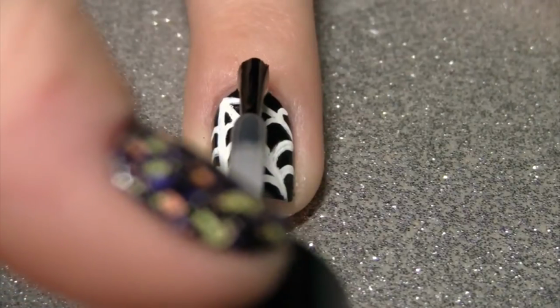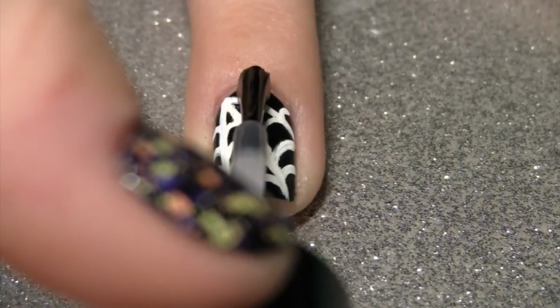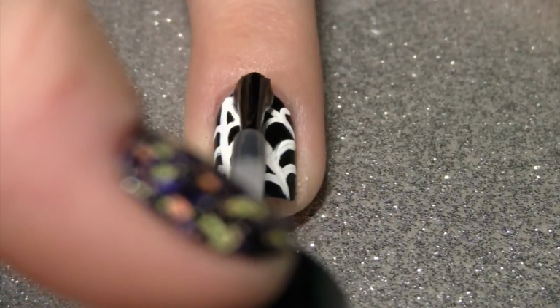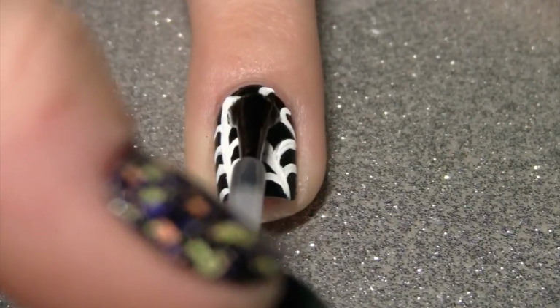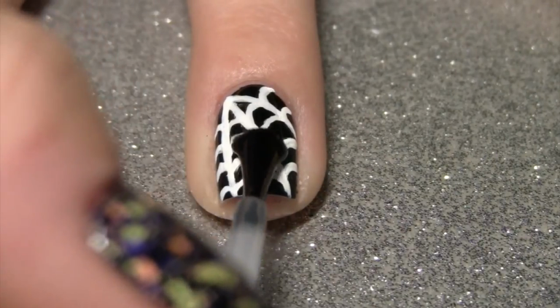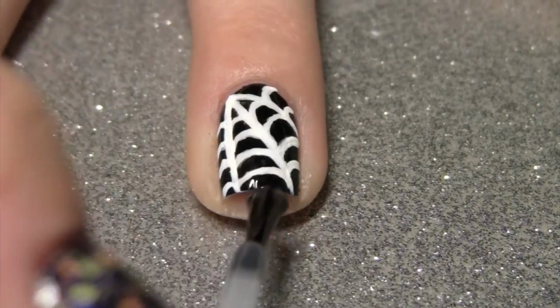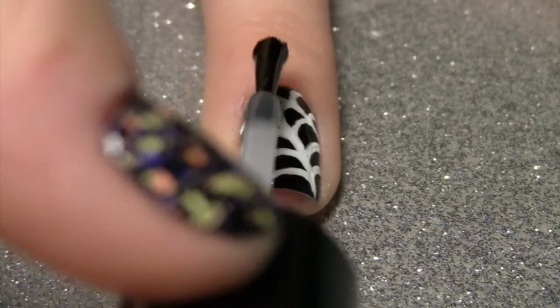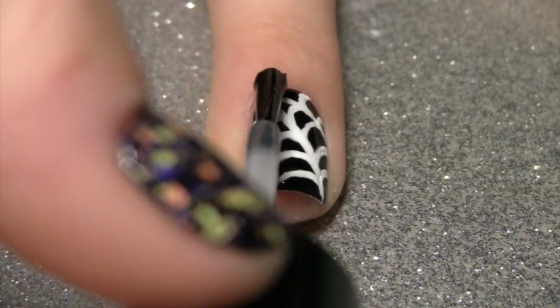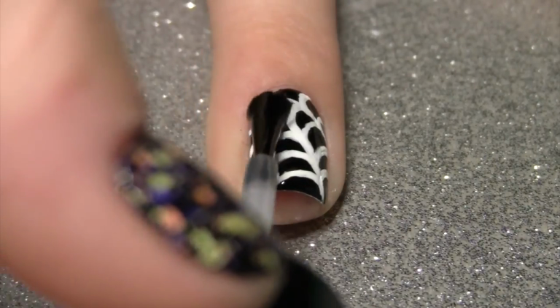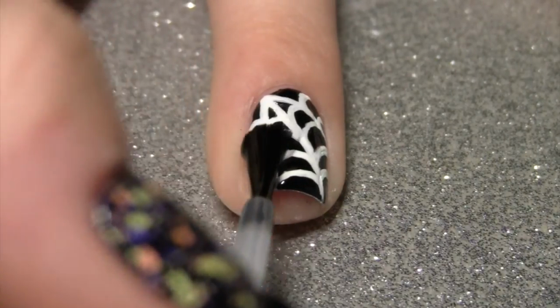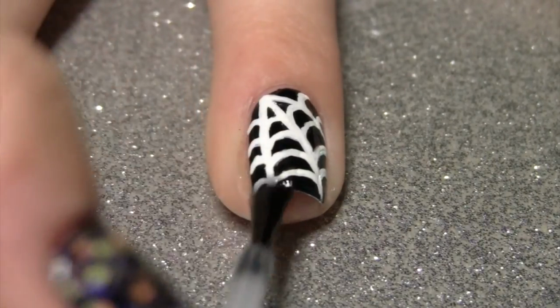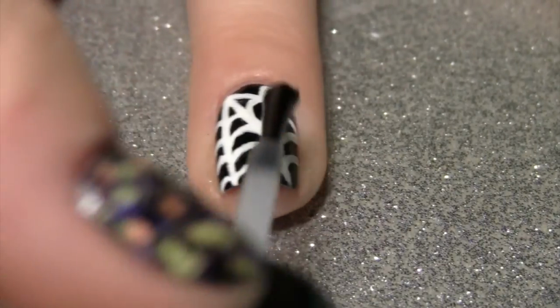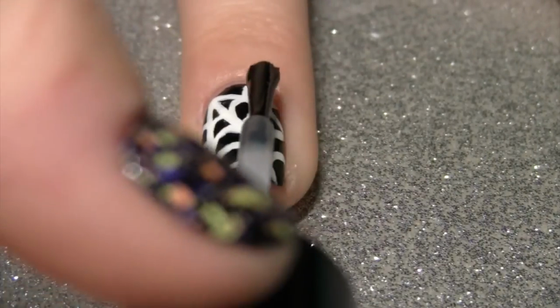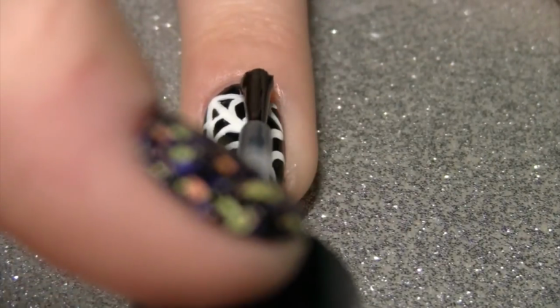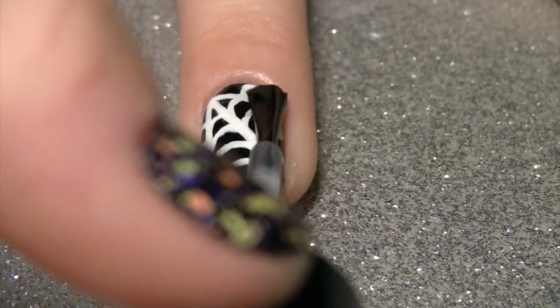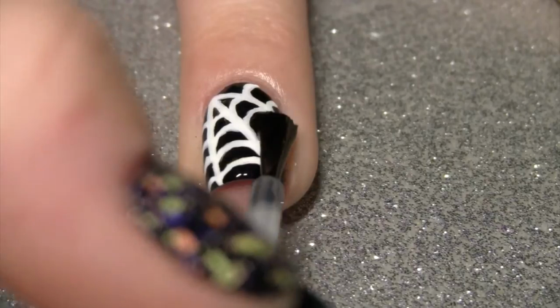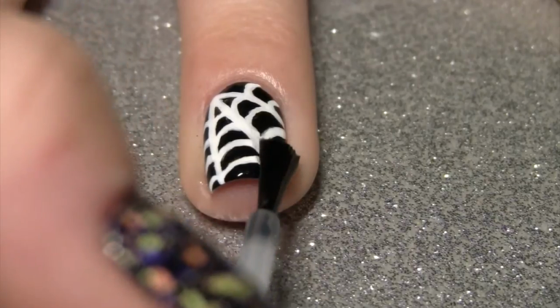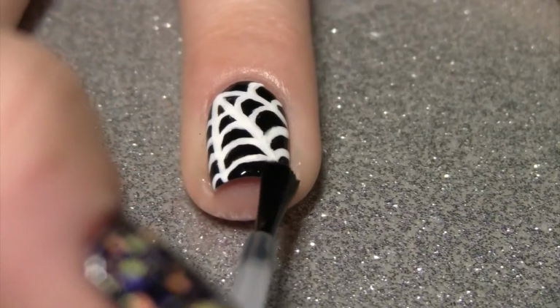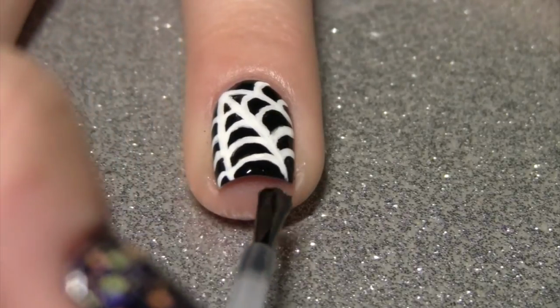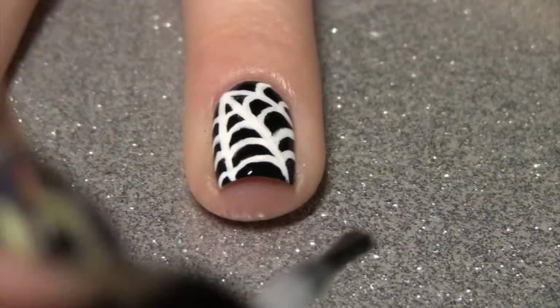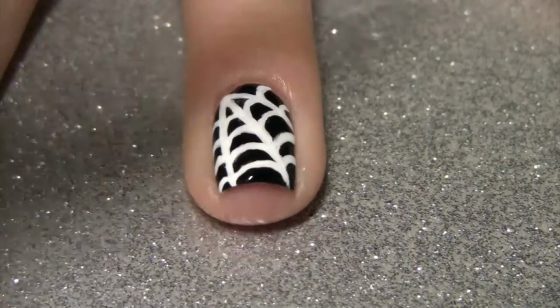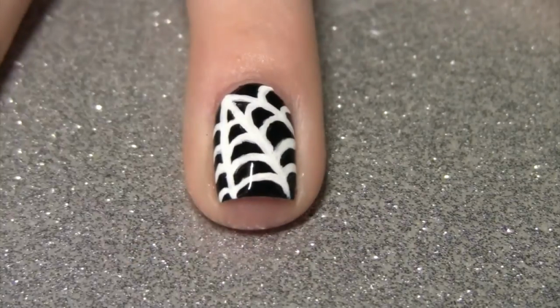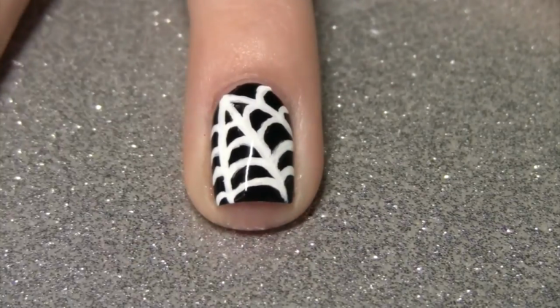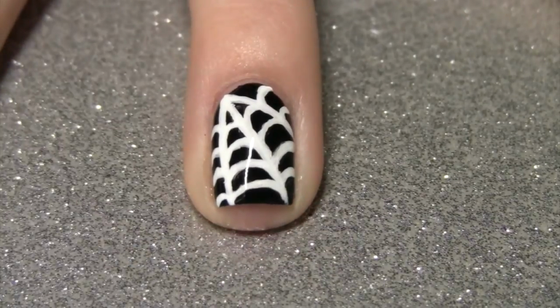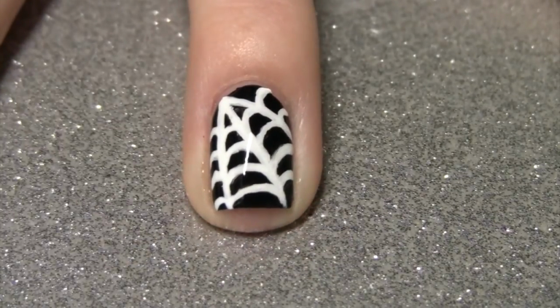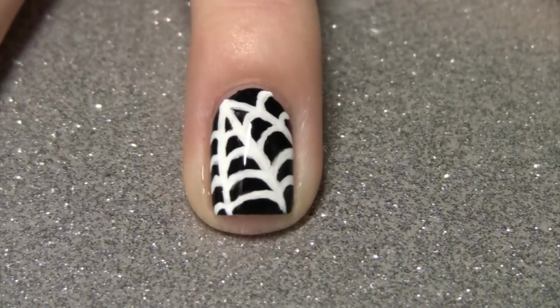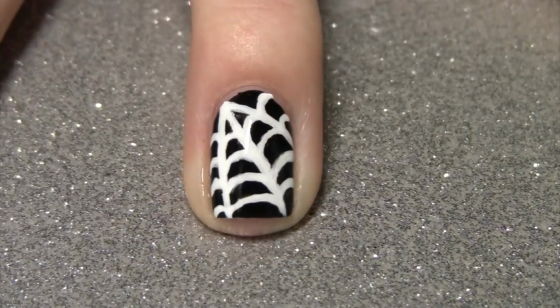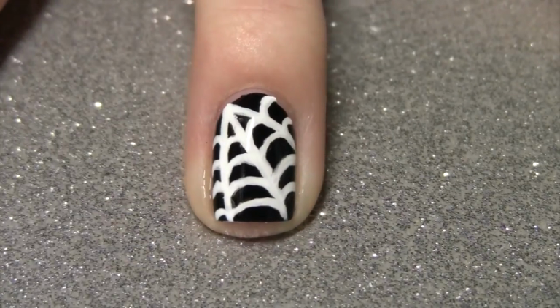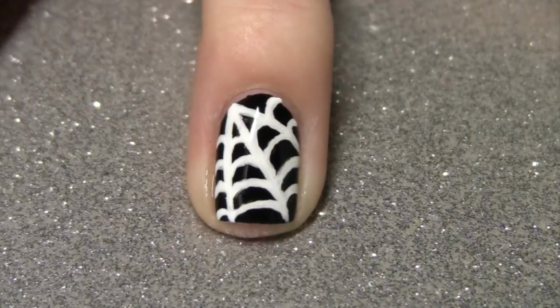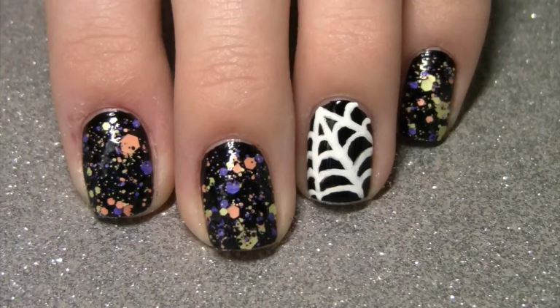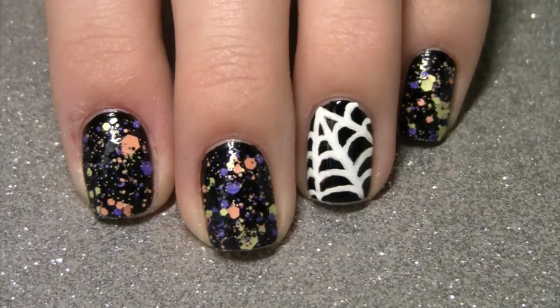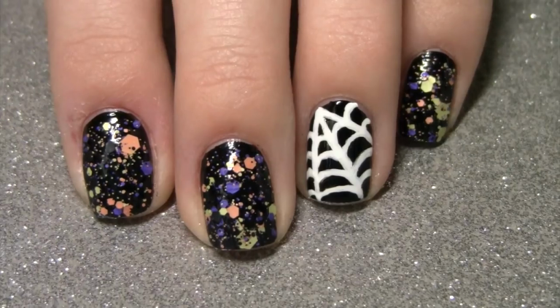Once you are finished, apply a top coat and that's it! This look is actually super easy and I love how it makes a spooky accent nail.